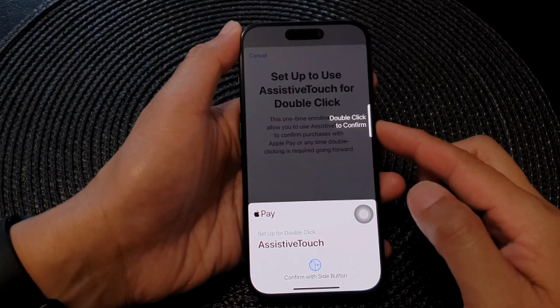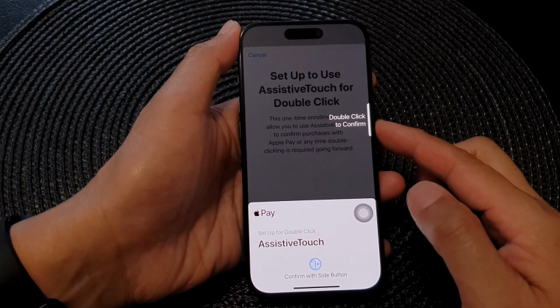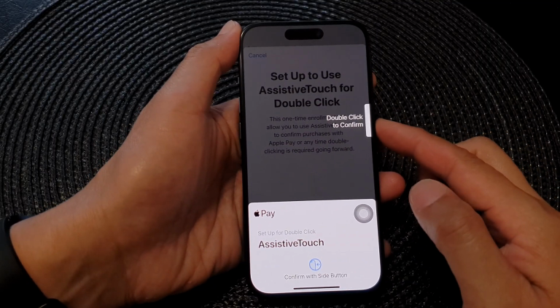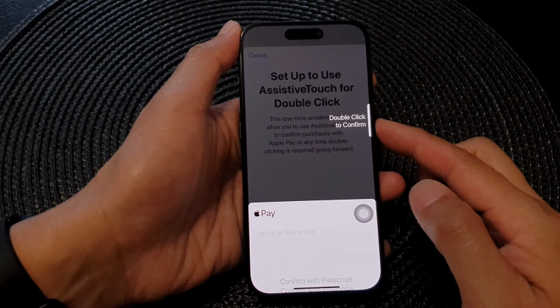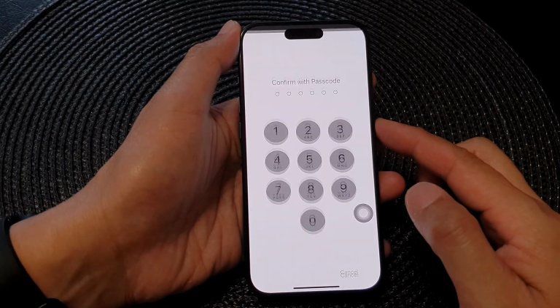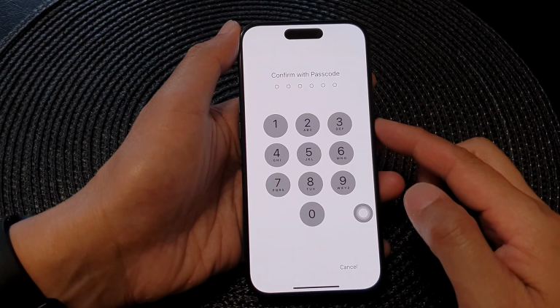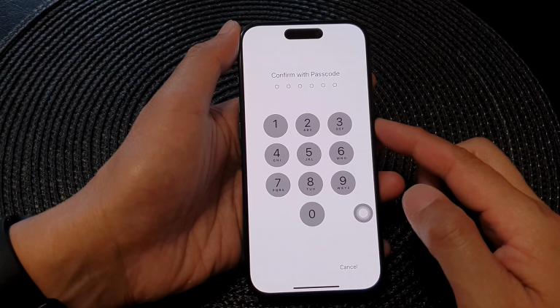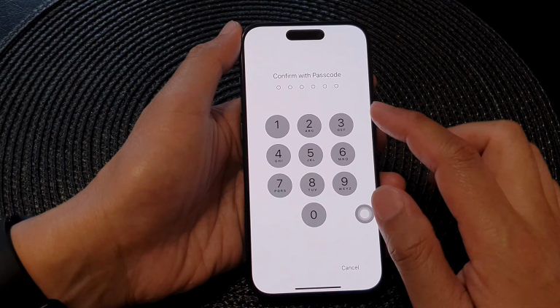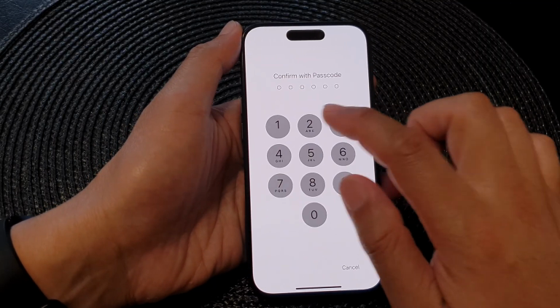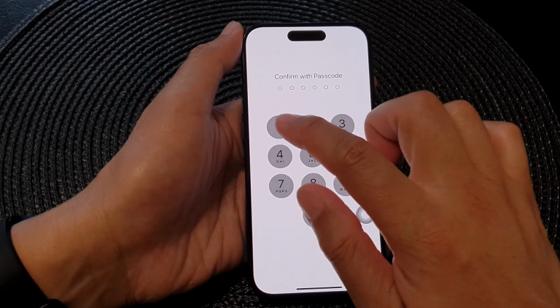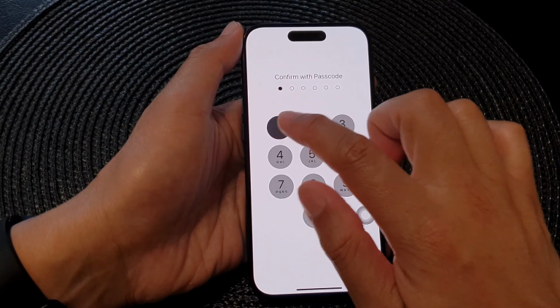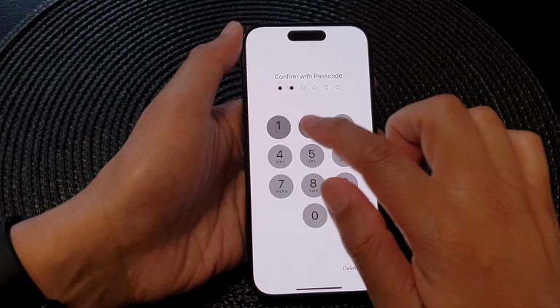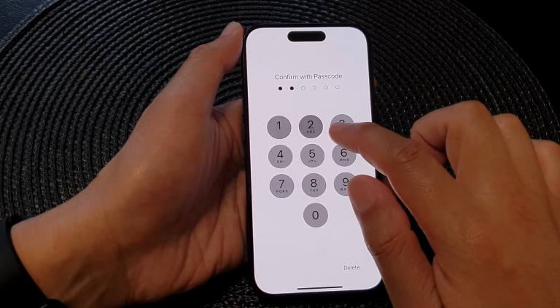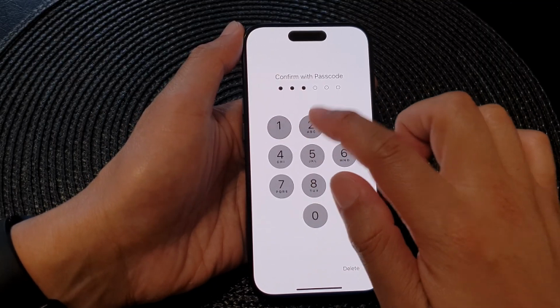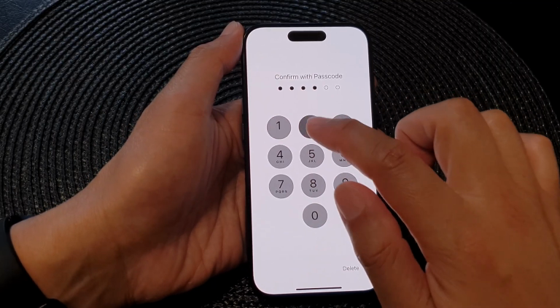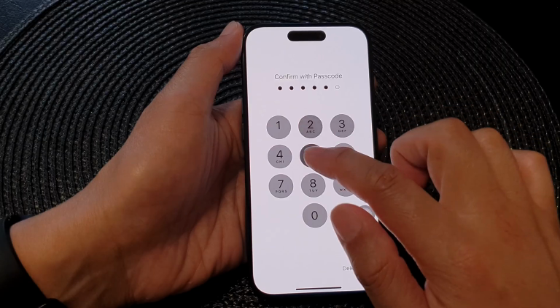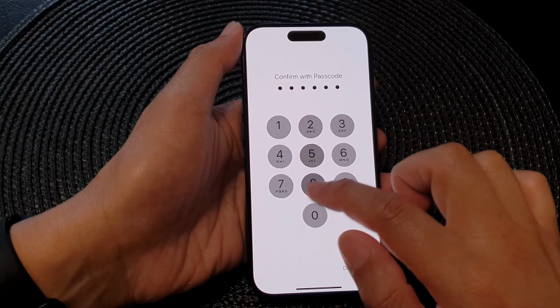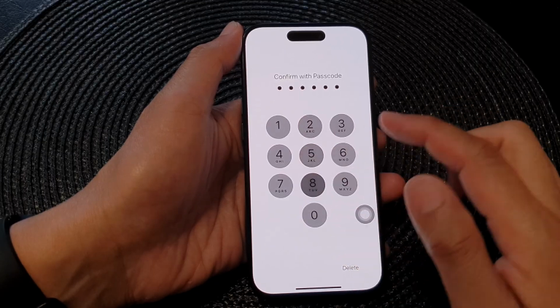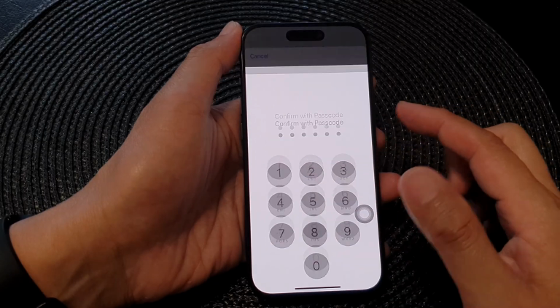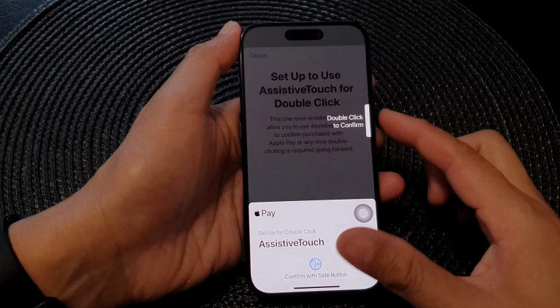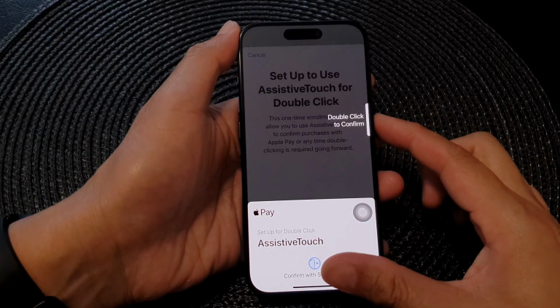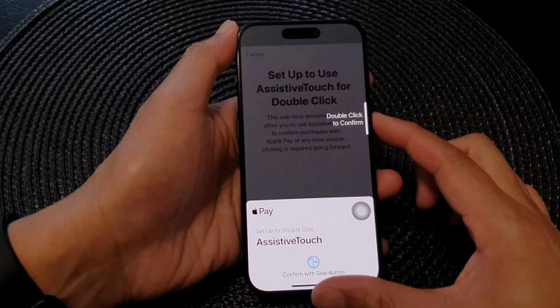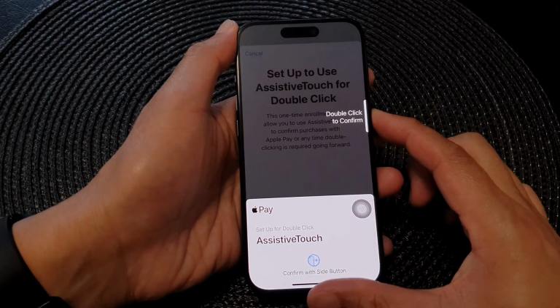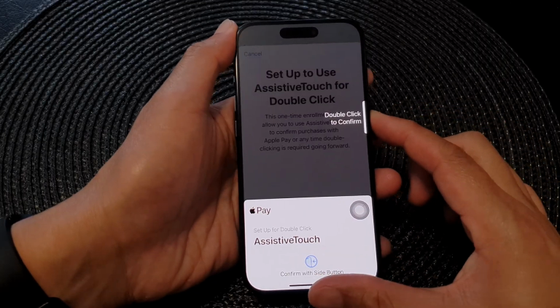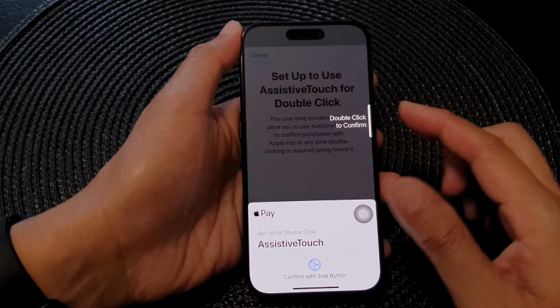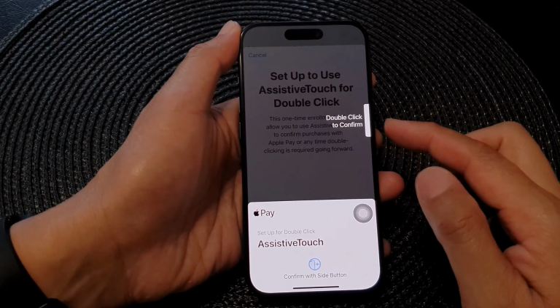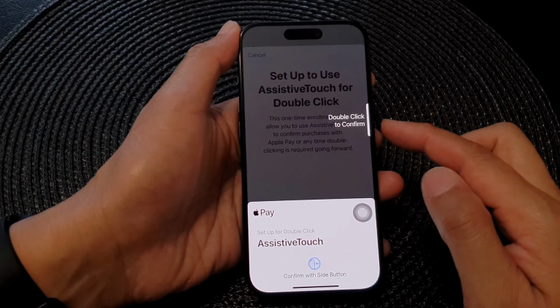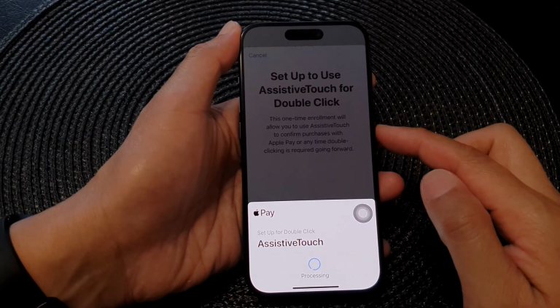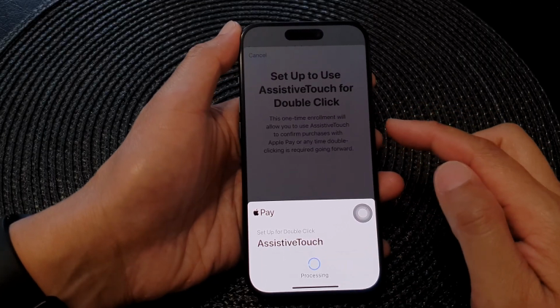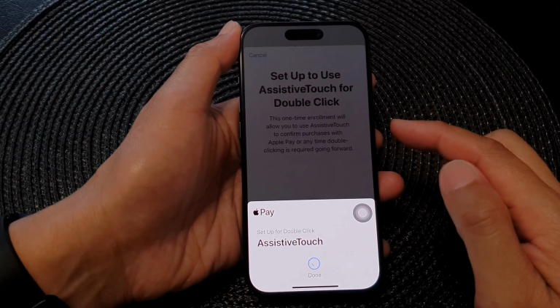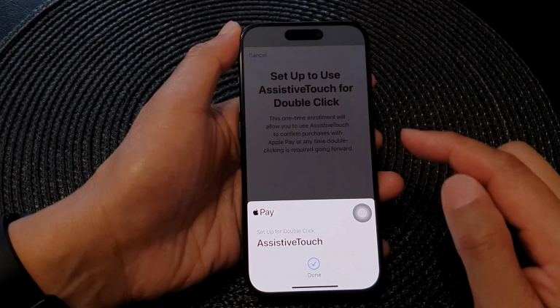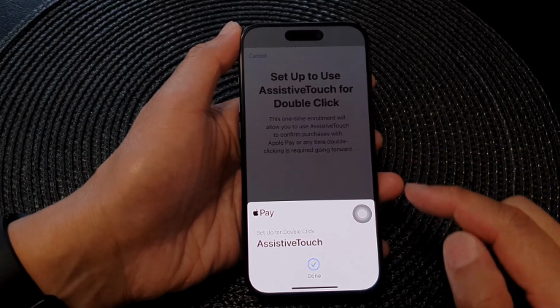You'll need to set it up for the first time. After that, you don't need to double-click anymore.